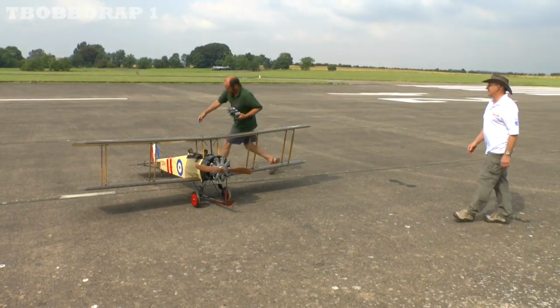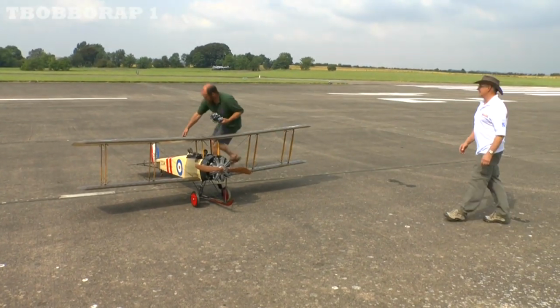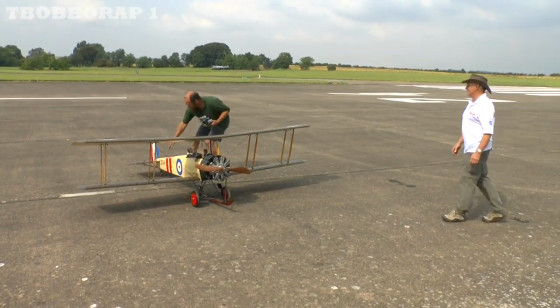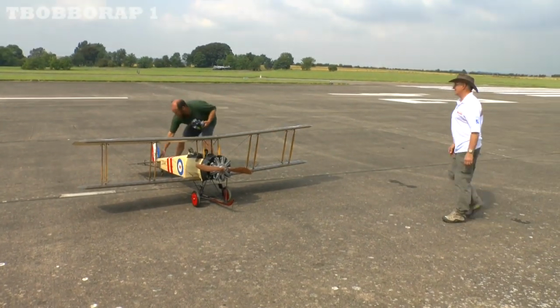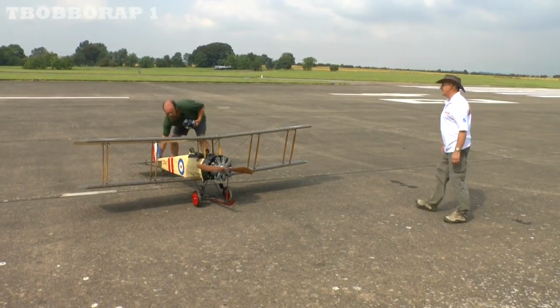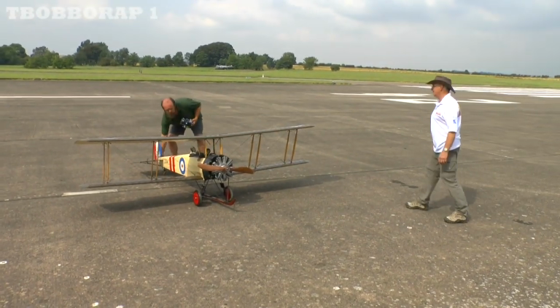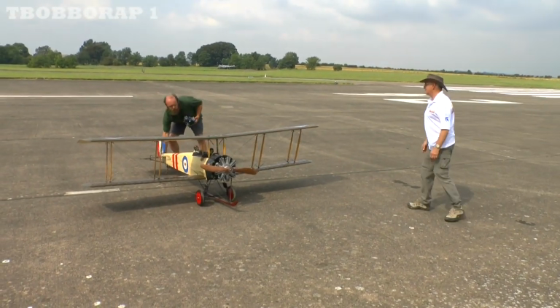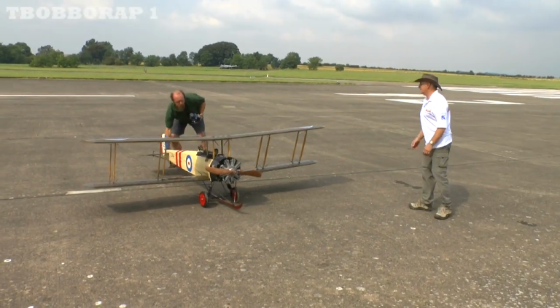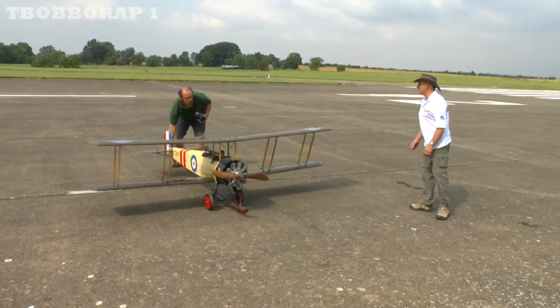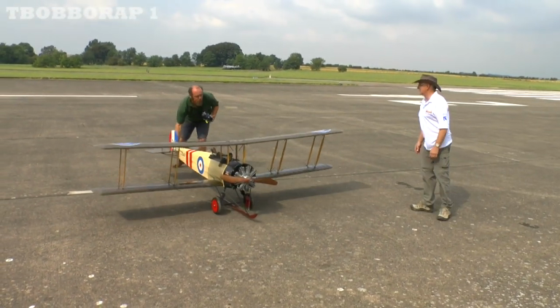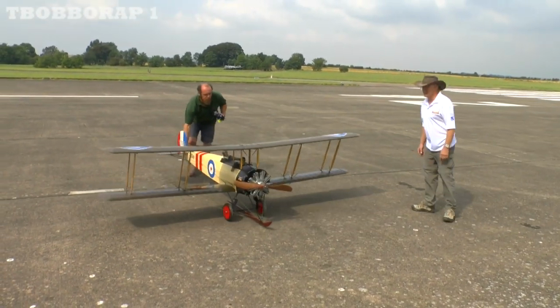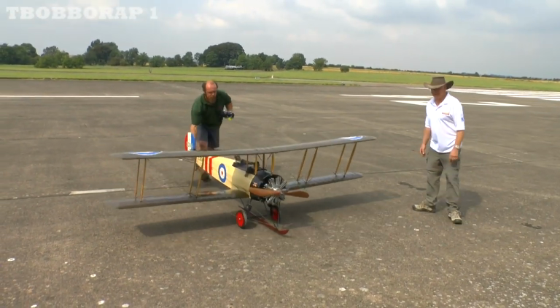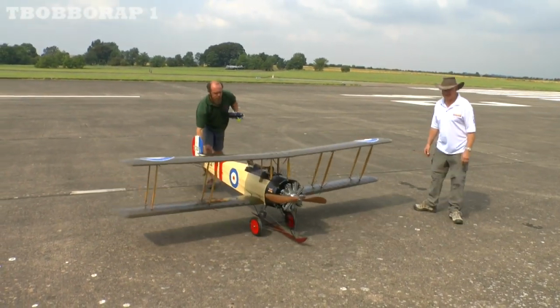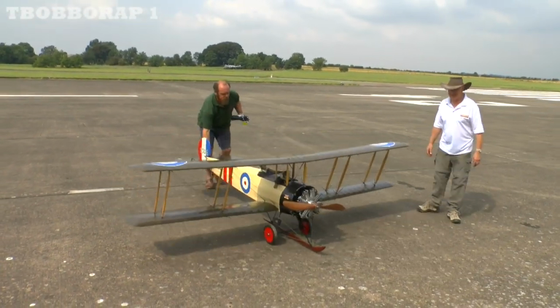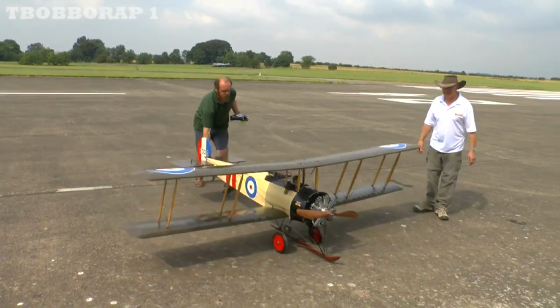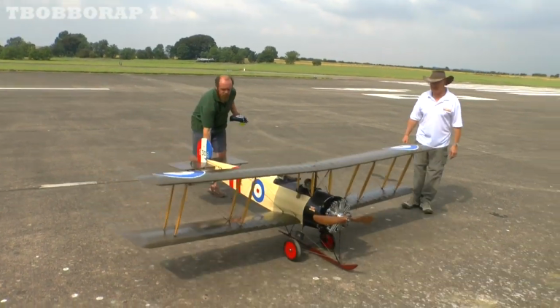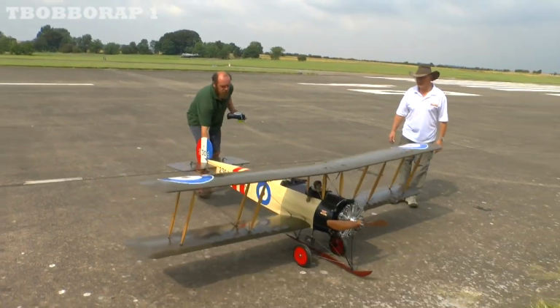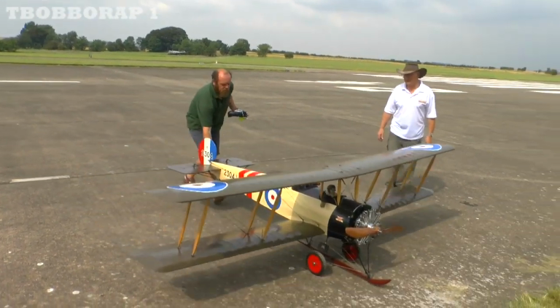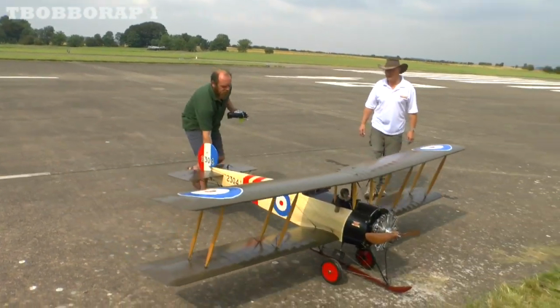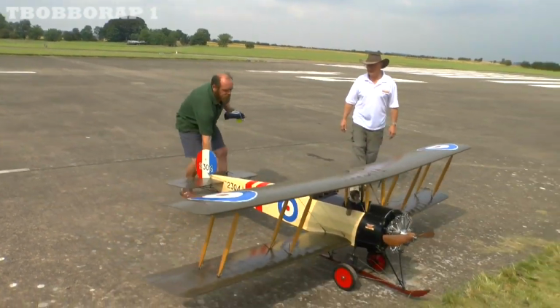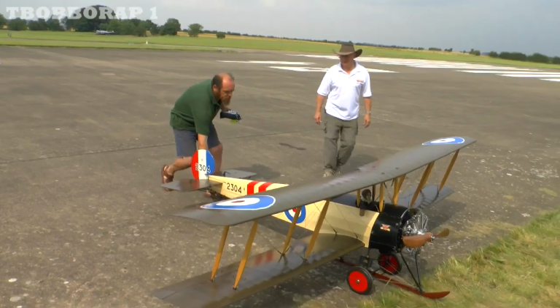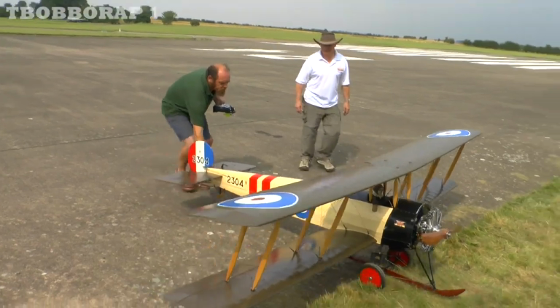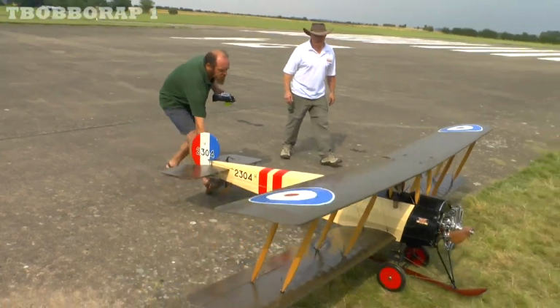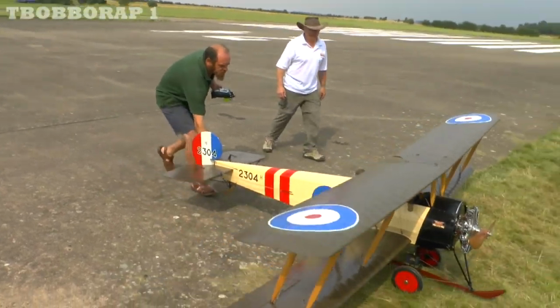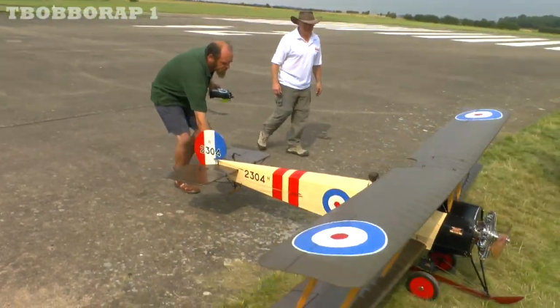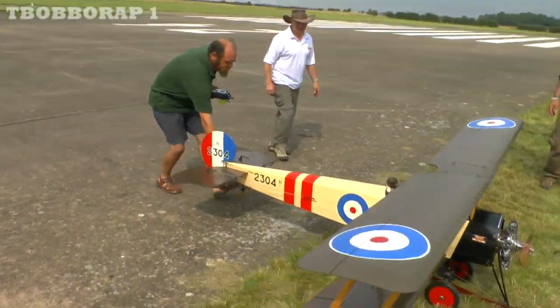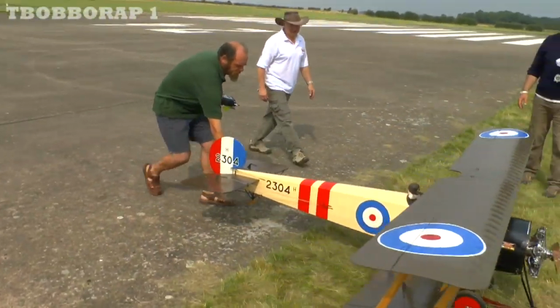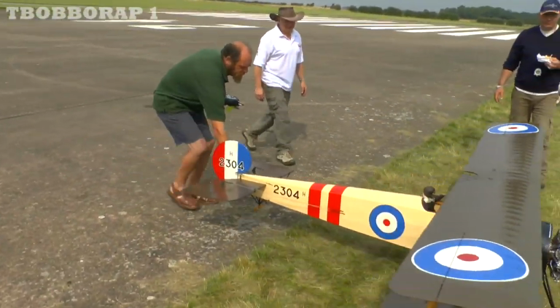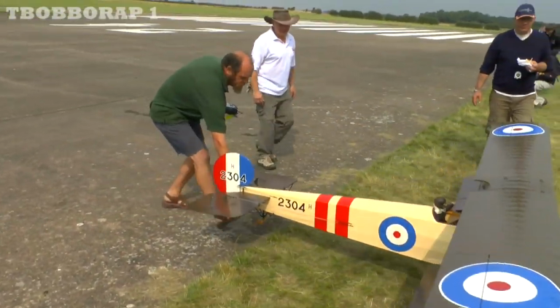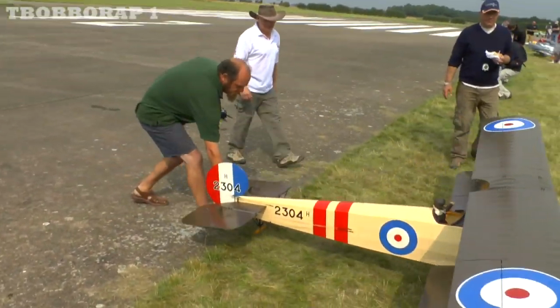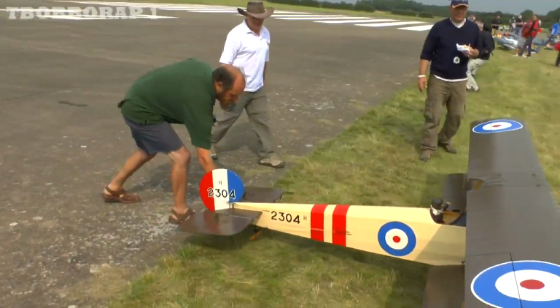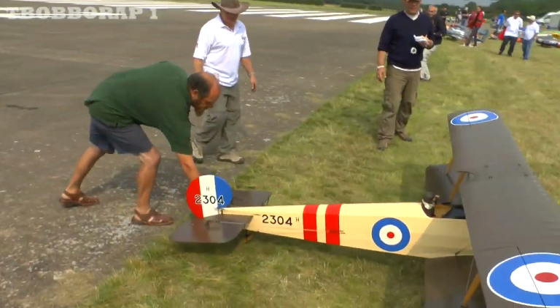So to start this, I'm just going to show you how to get a ride in a seat.